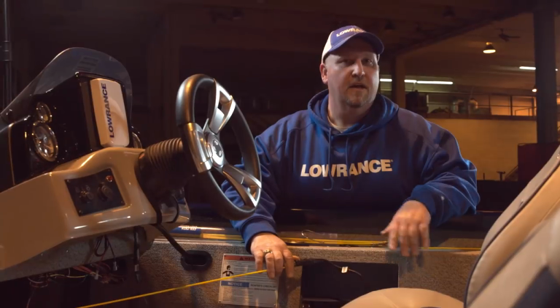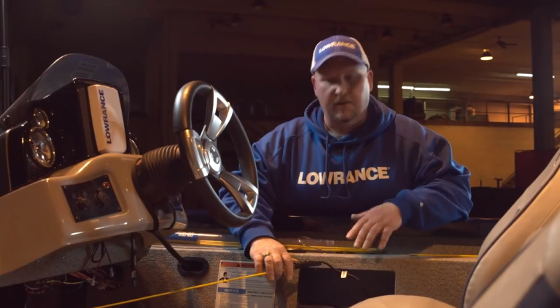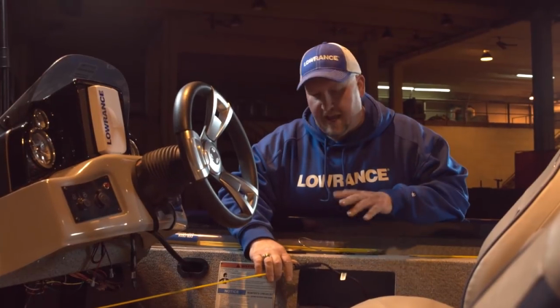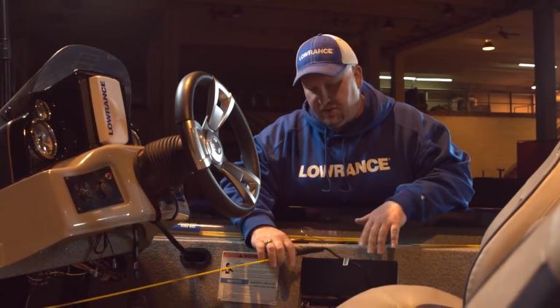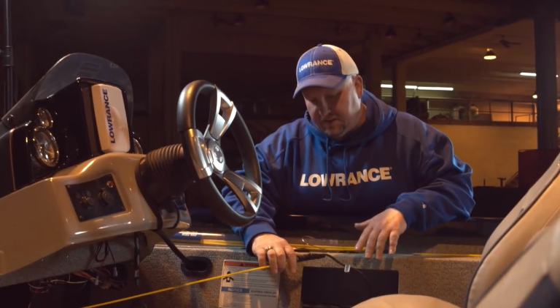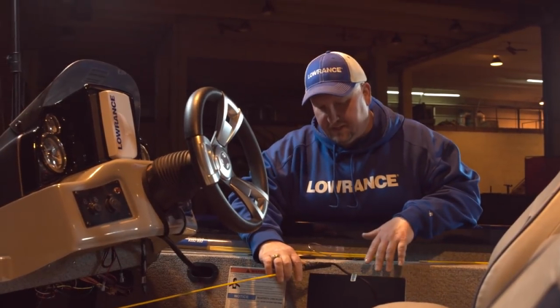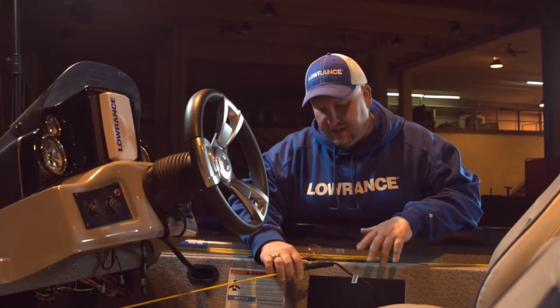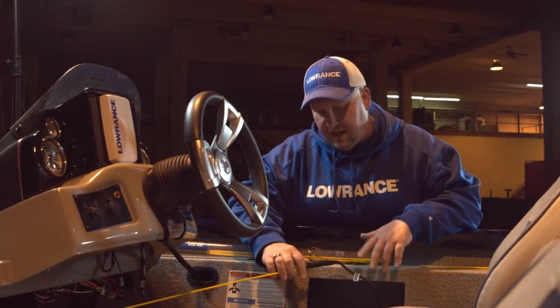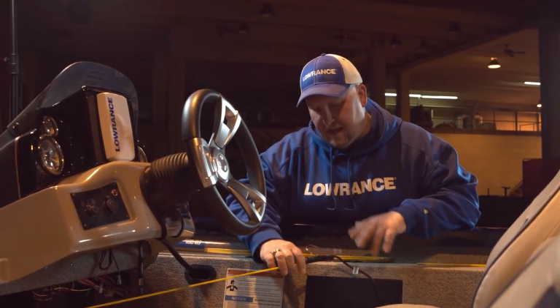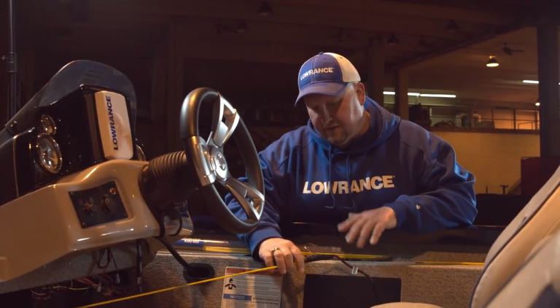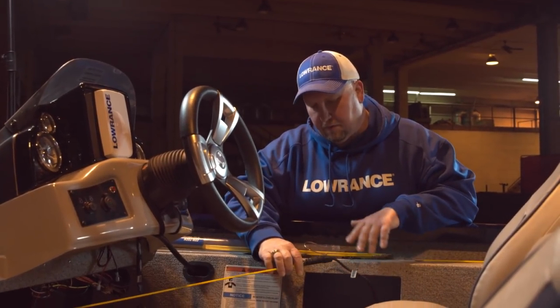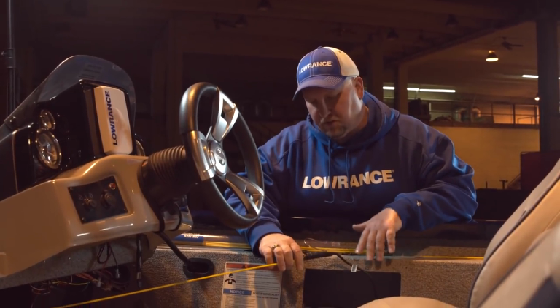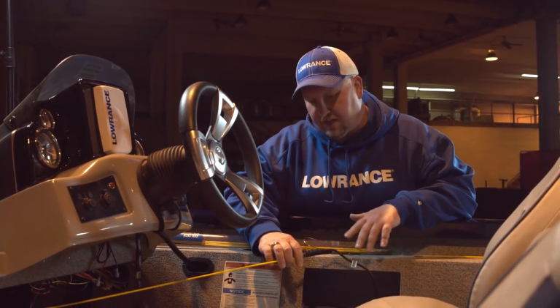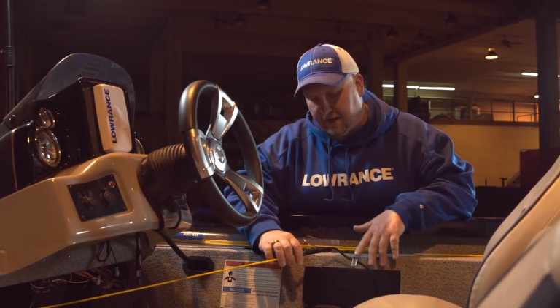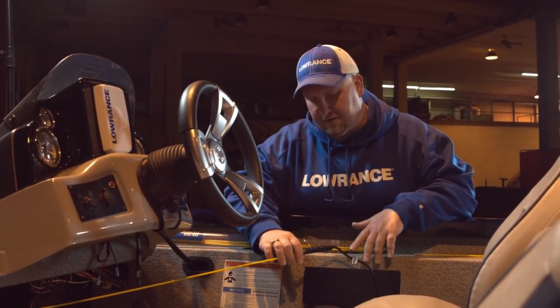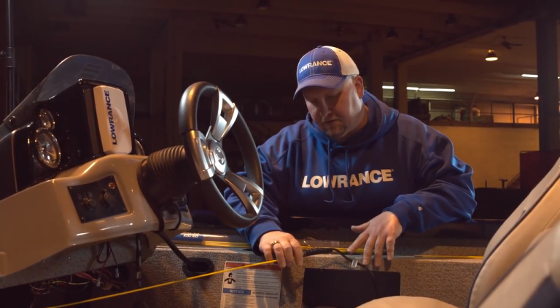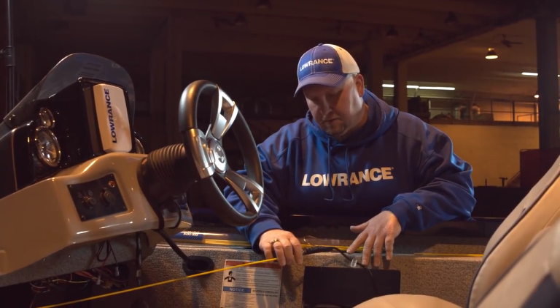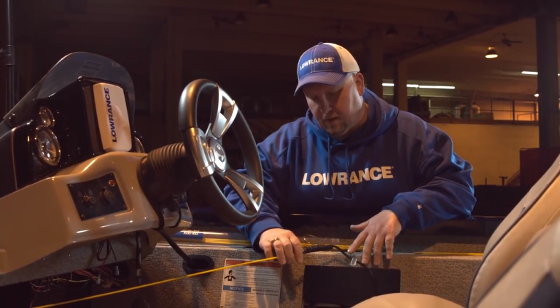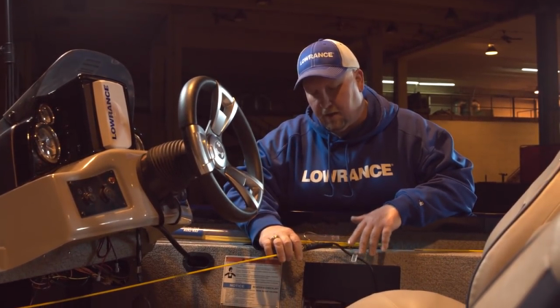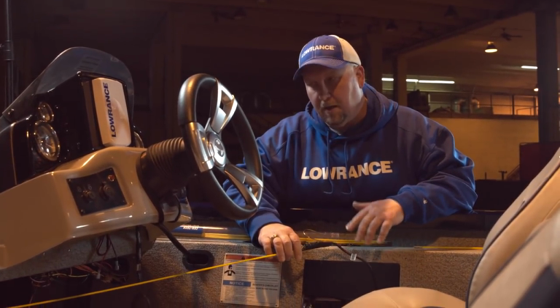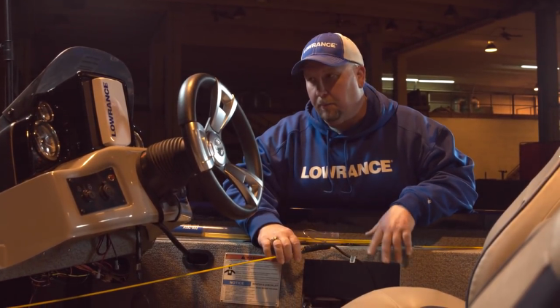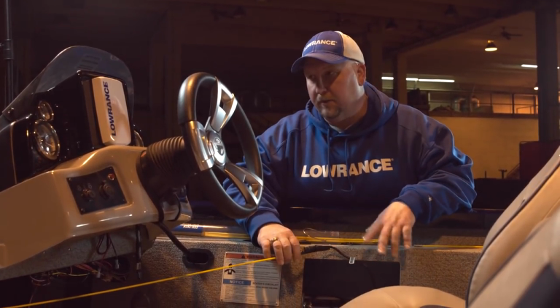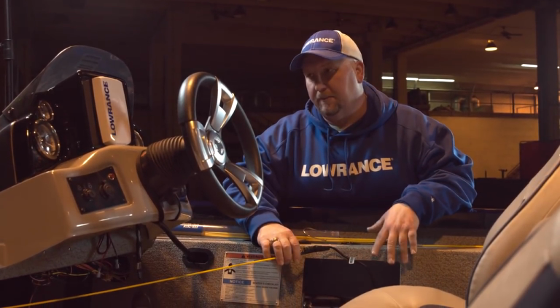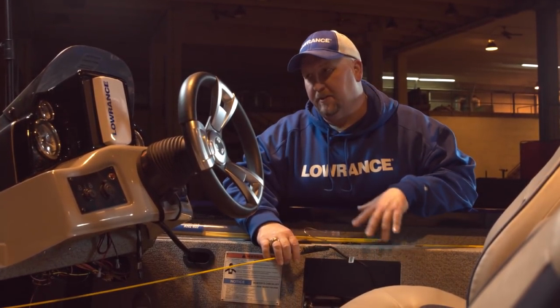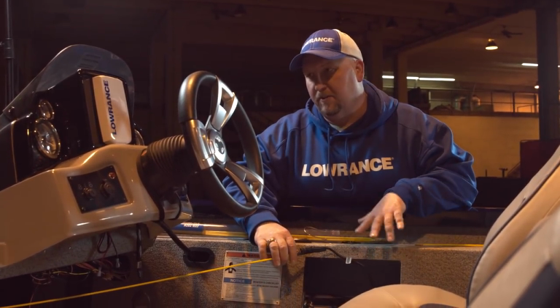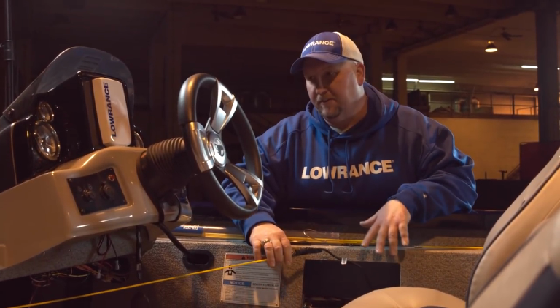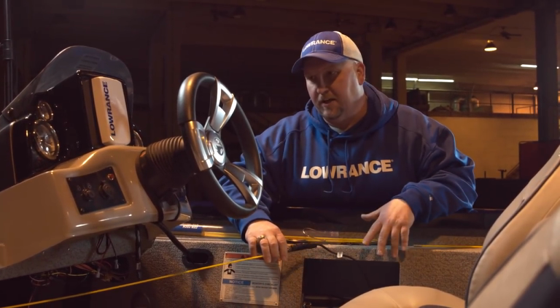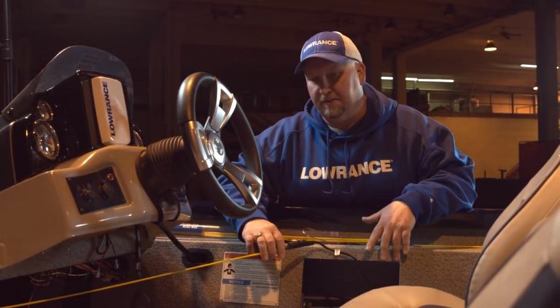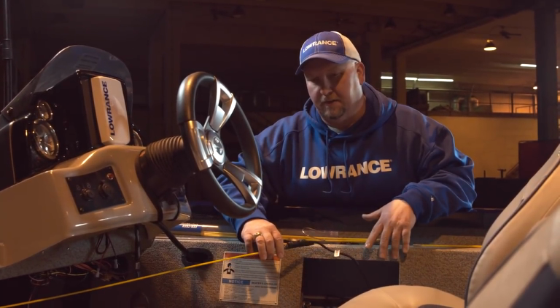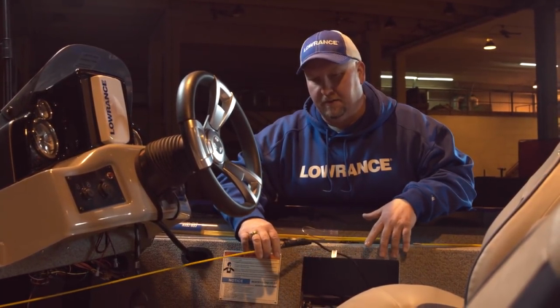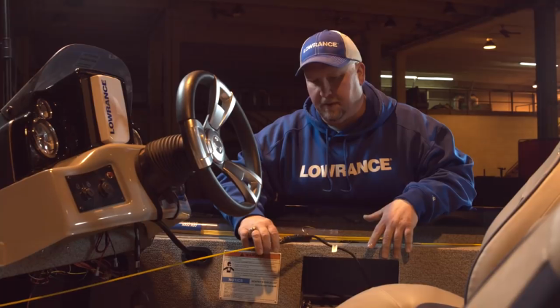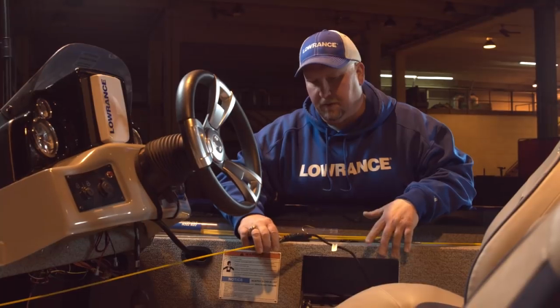I have the triple shot transducer plug pulled all the way up to the driver's console of the boat. The next thing we're going to do is get our quick release bracket in the place where we want it, get our holes drilled, get that mounted down, and also get the transducer ready to plug into the unit.